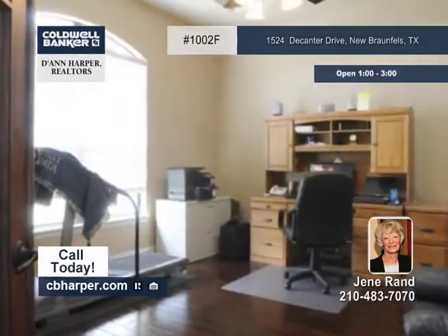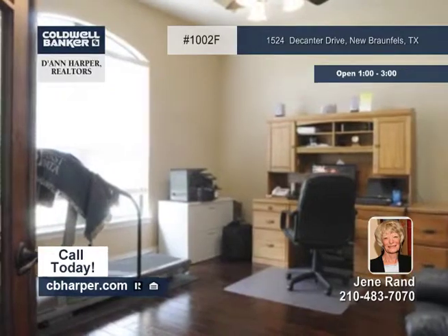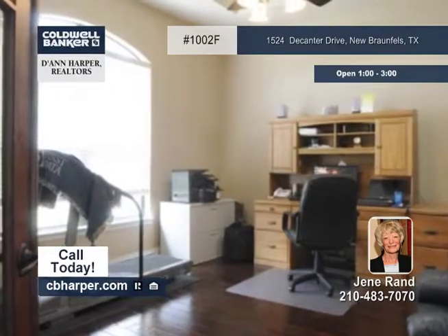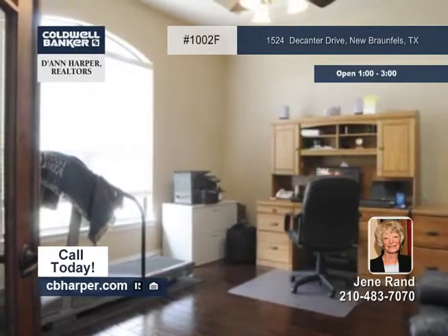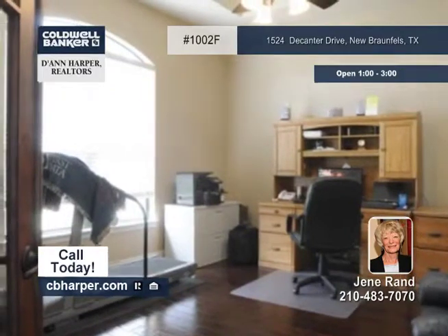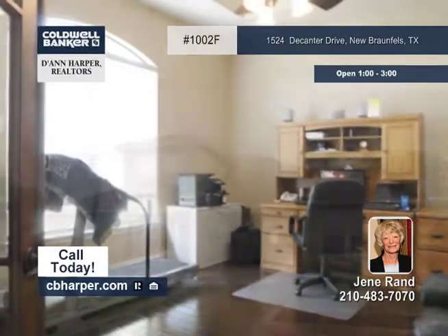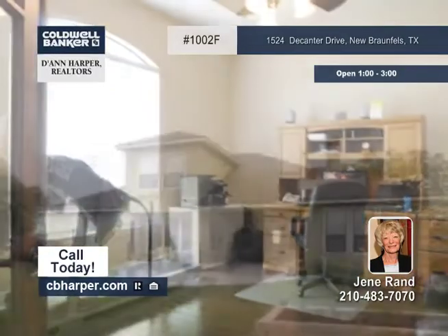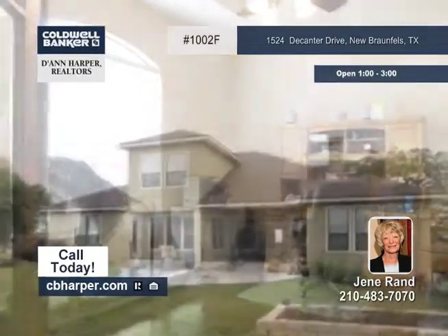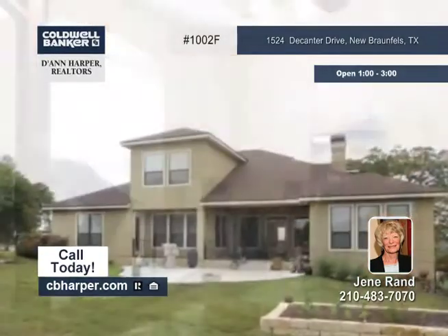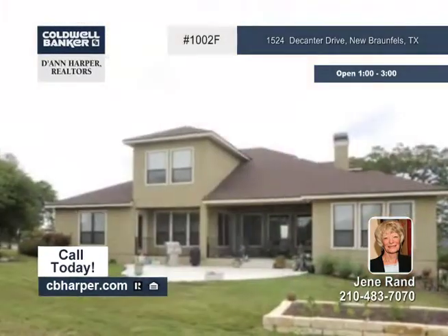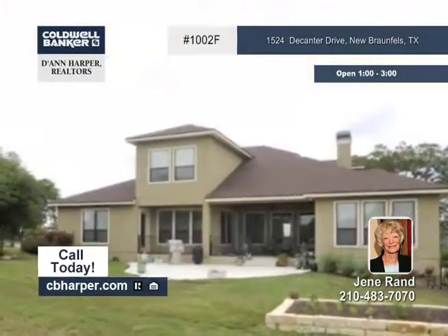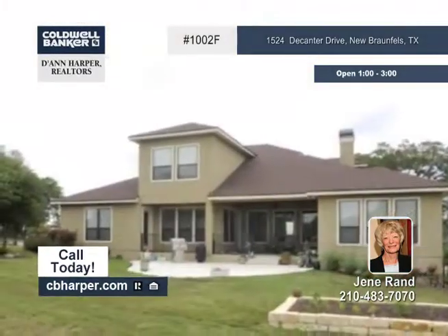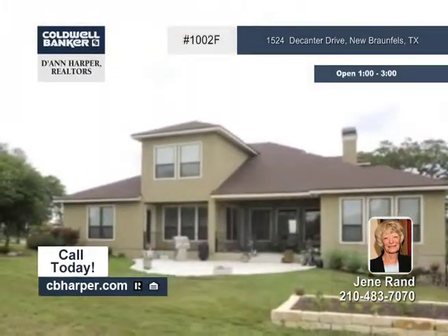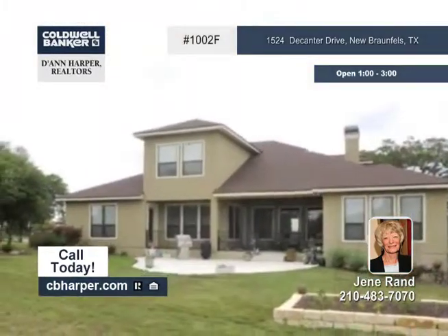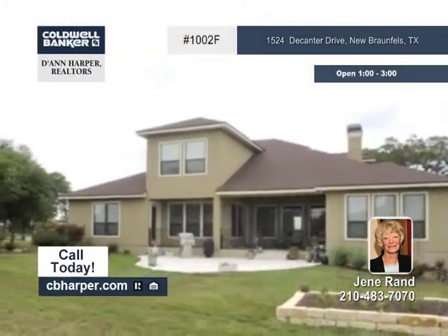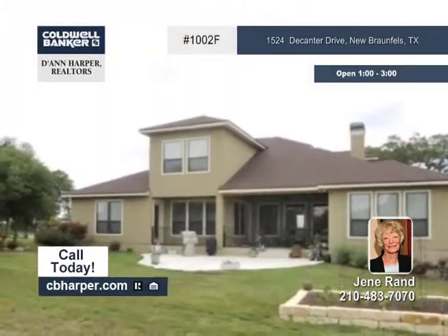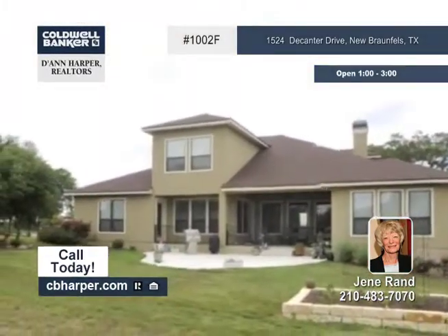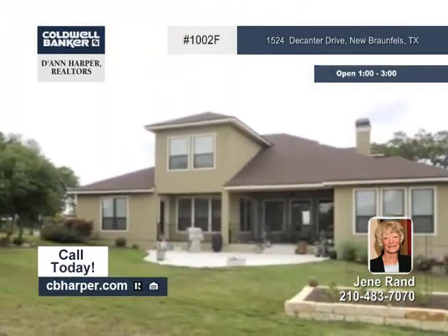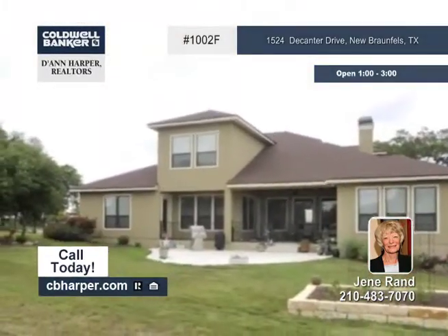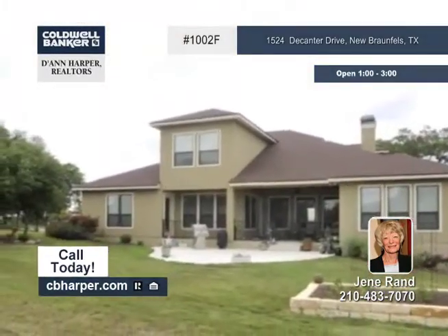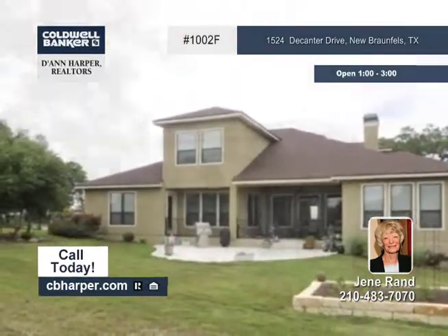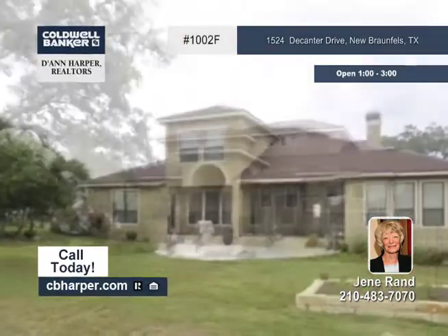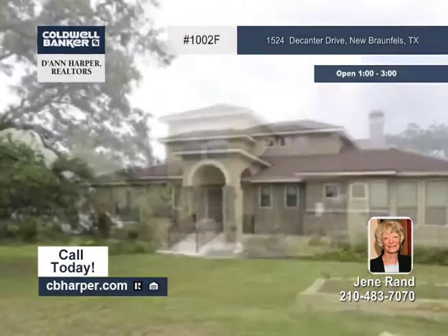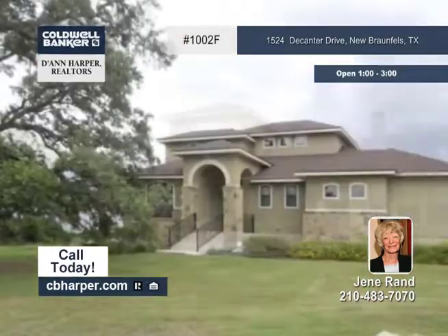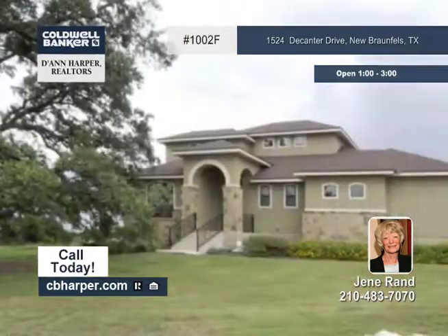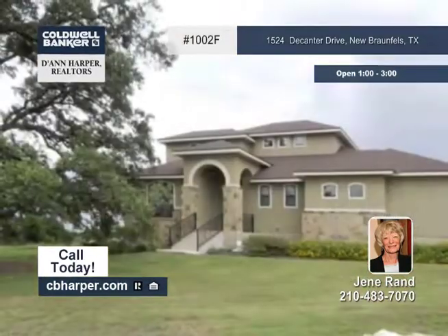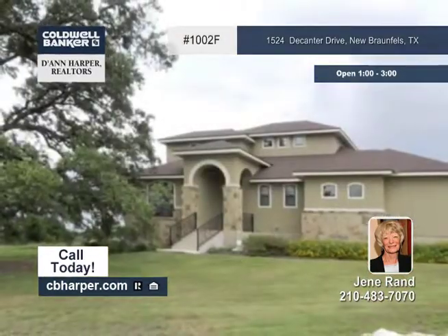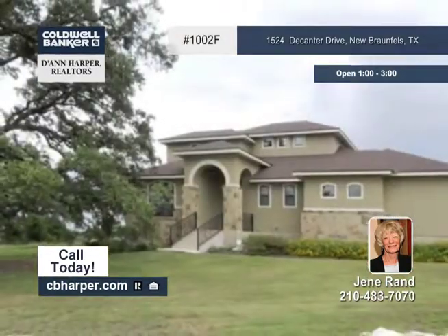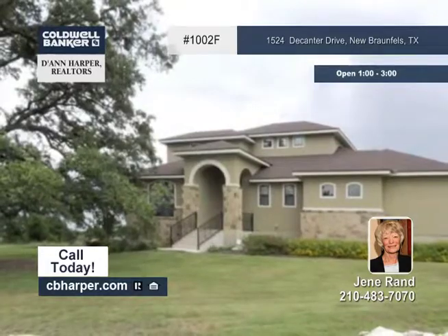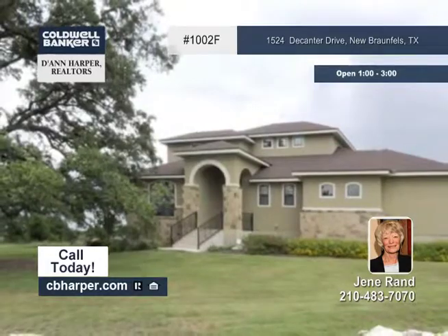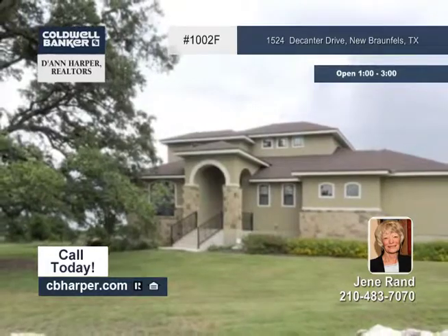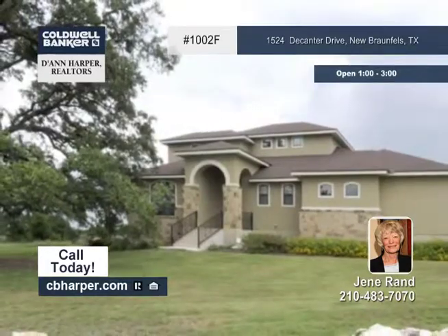Outside it has drought tolerant landscaping and a covered patio. Schedule your private showing with Janae today.